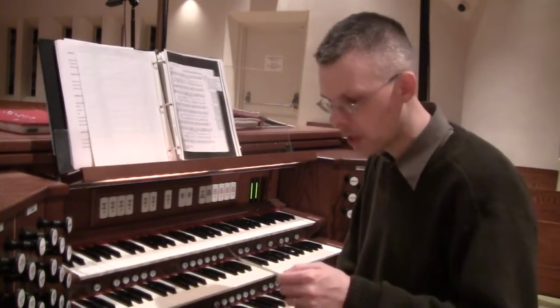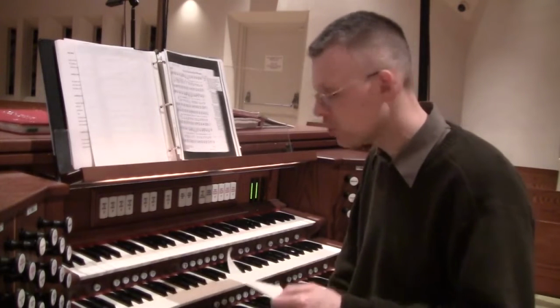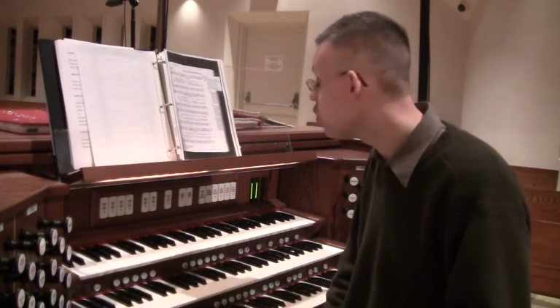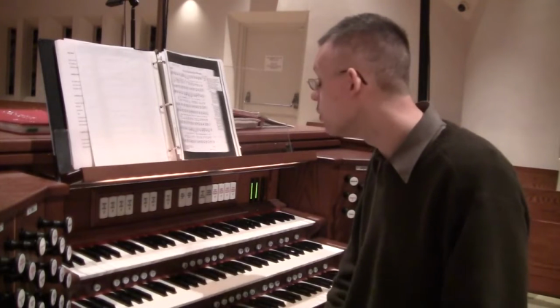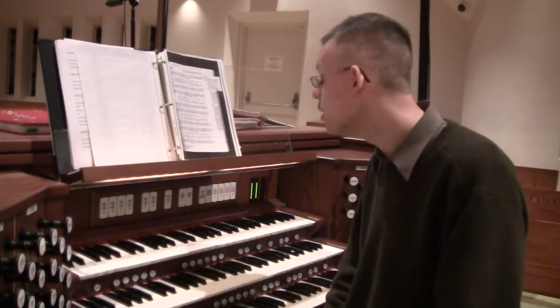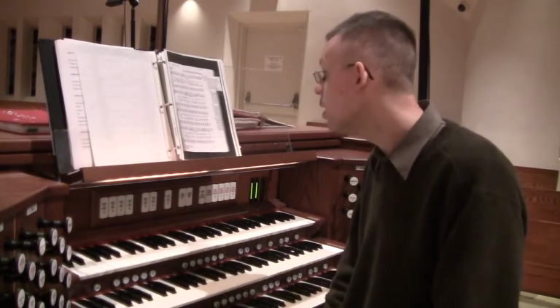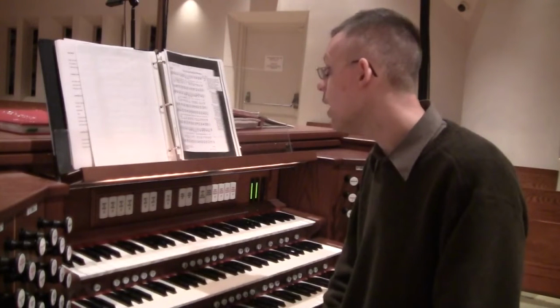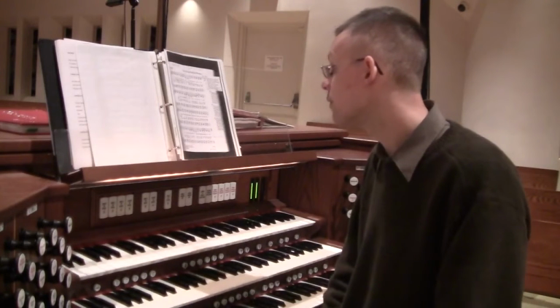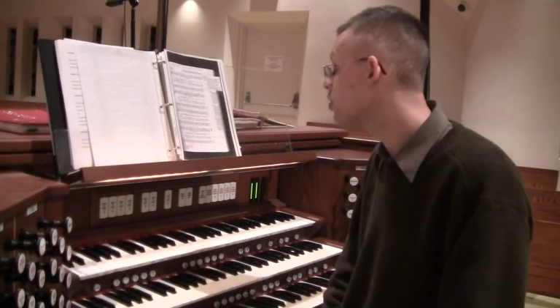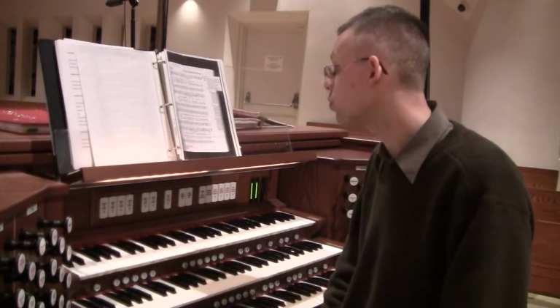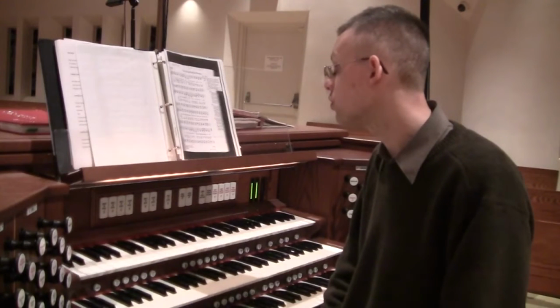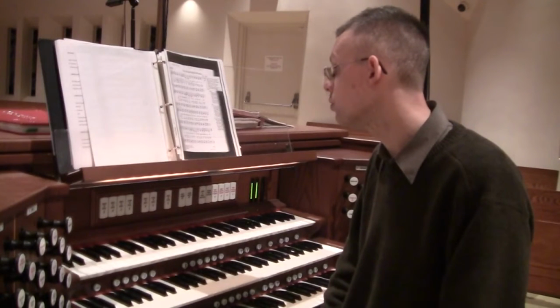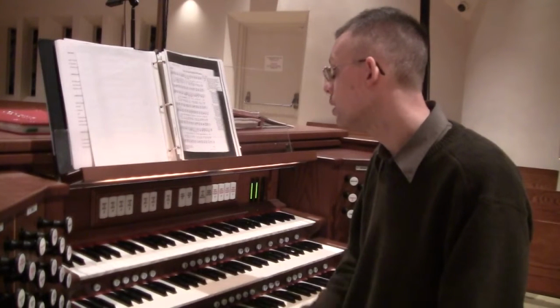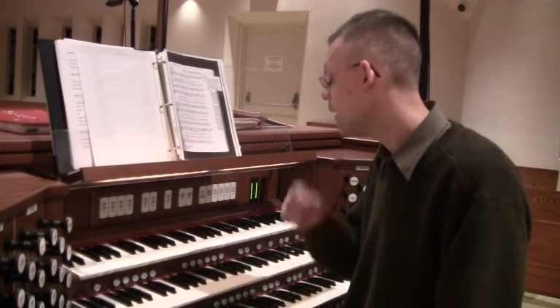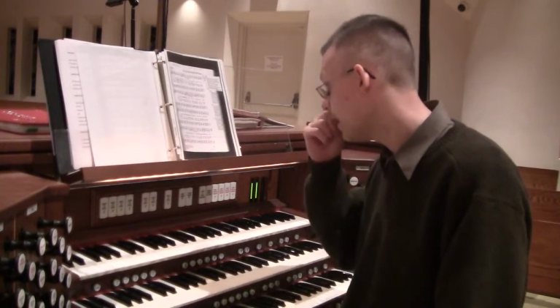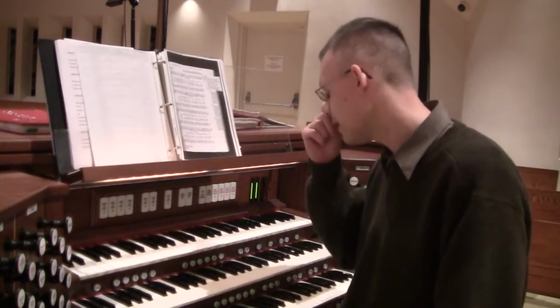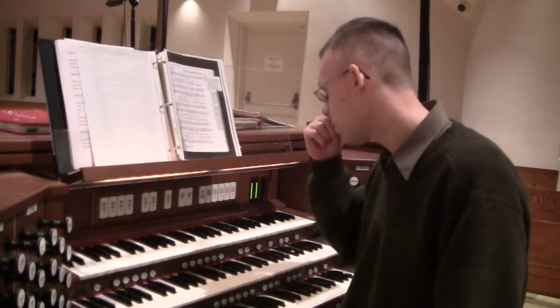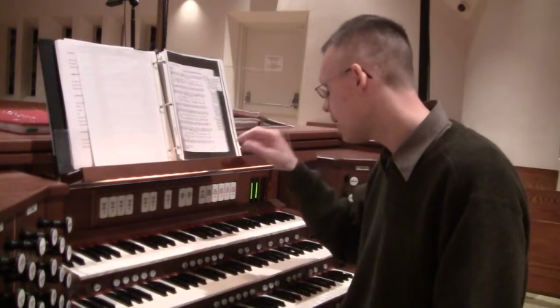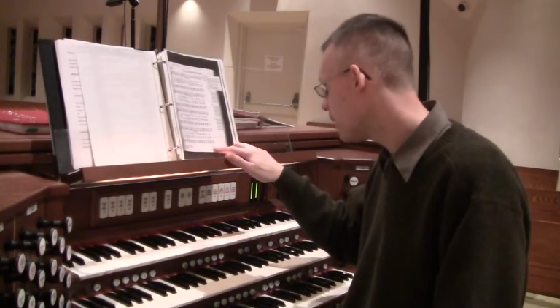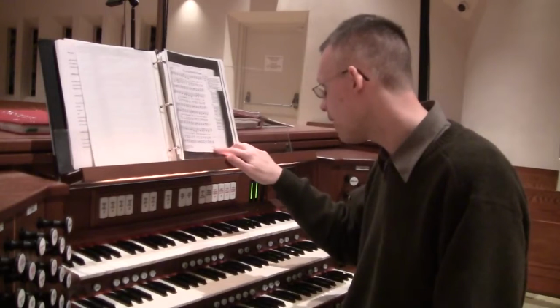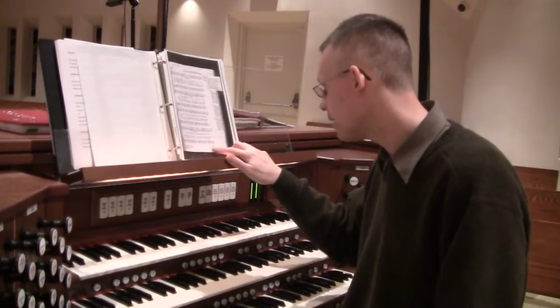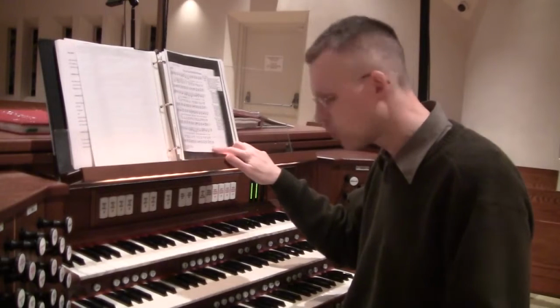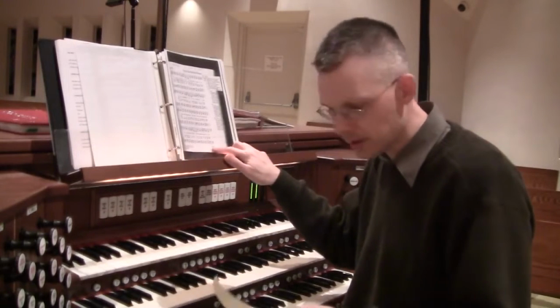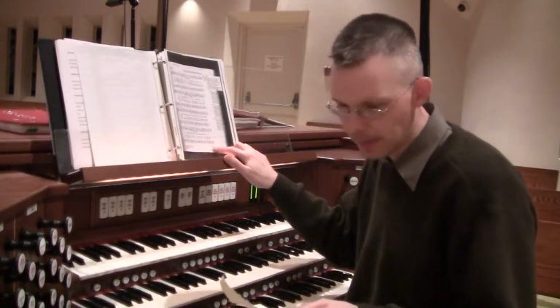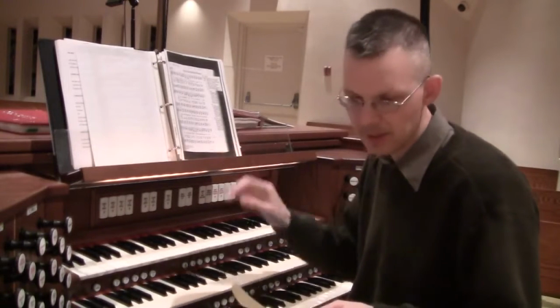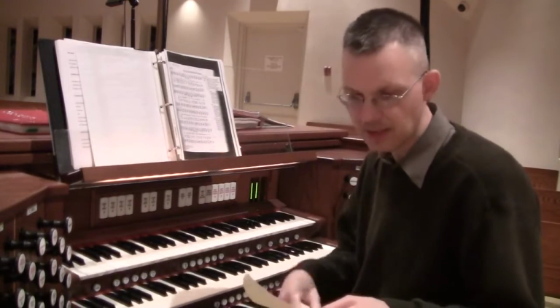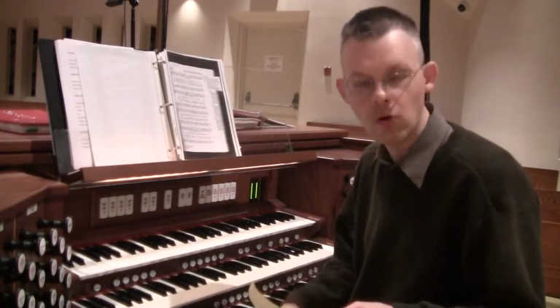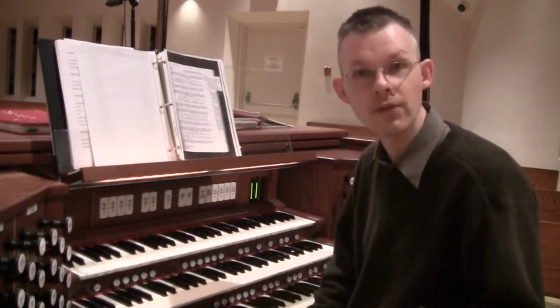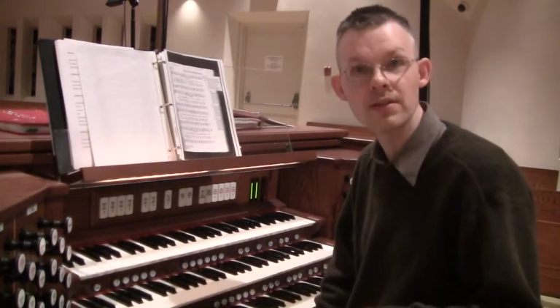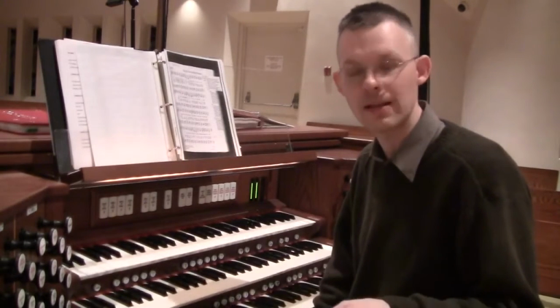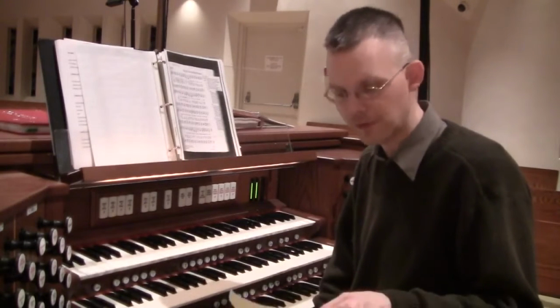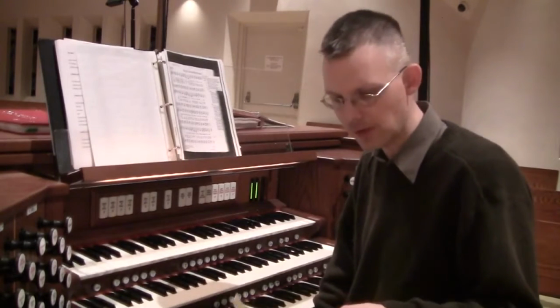The tune is a Finnish folk tune, and that's why we have the name Kouratain, because that's a province in Finland.